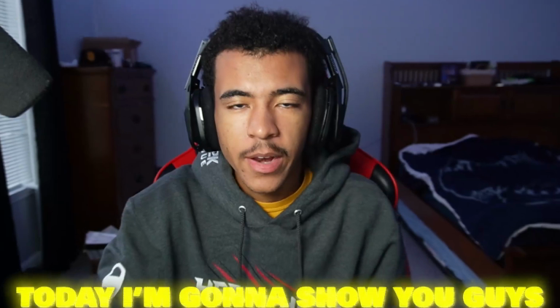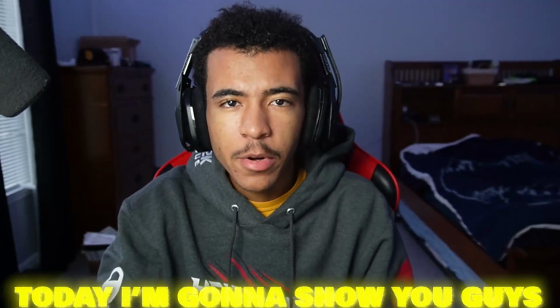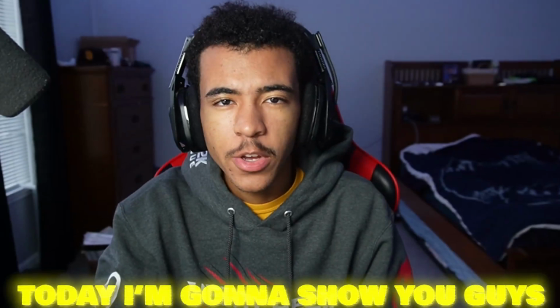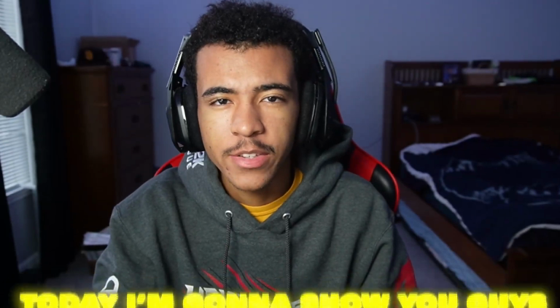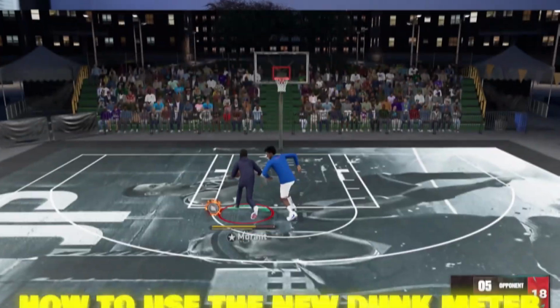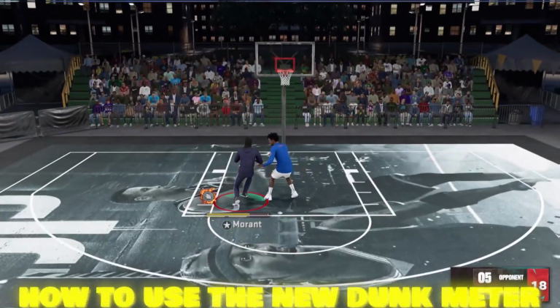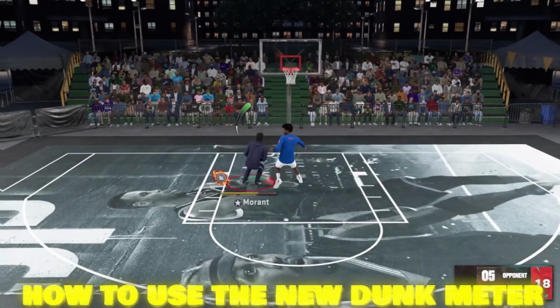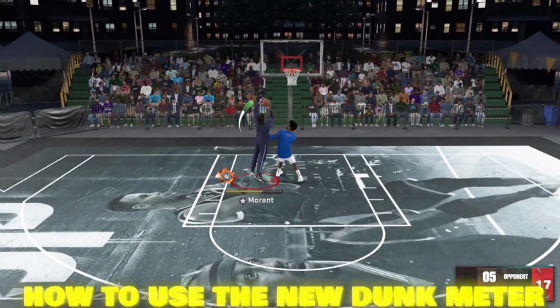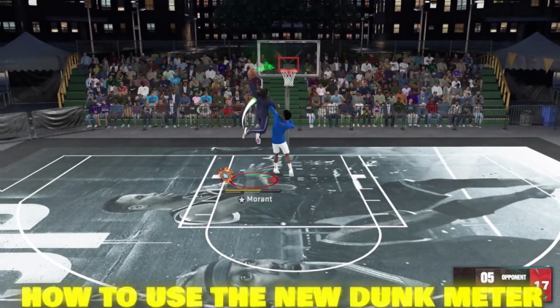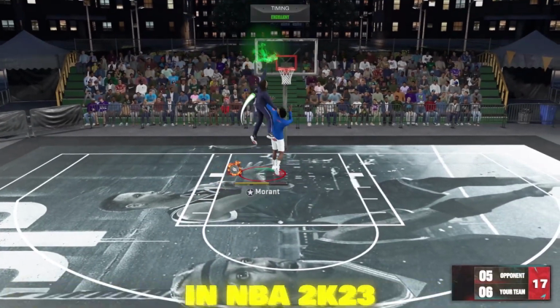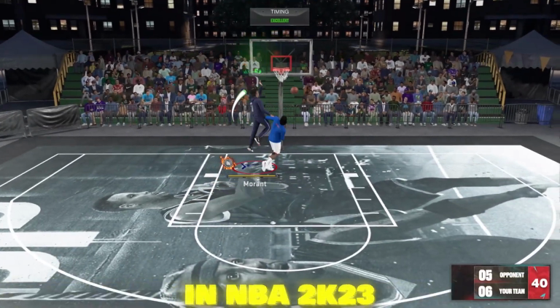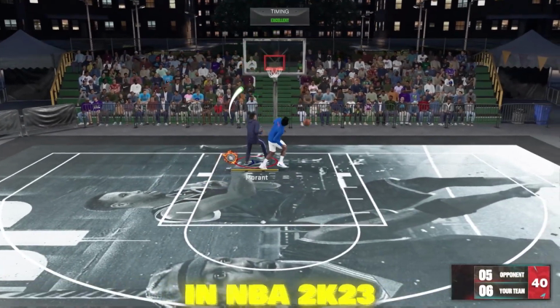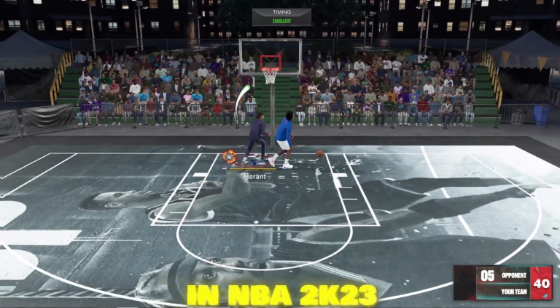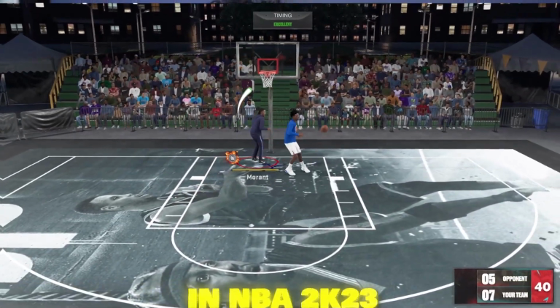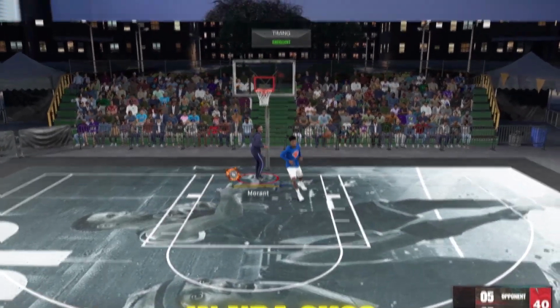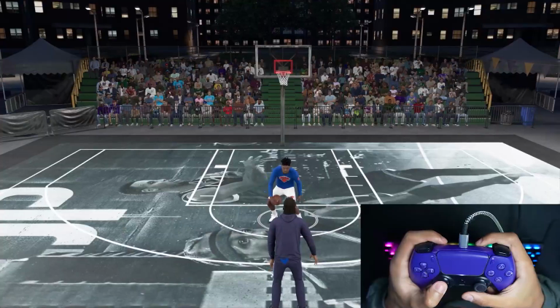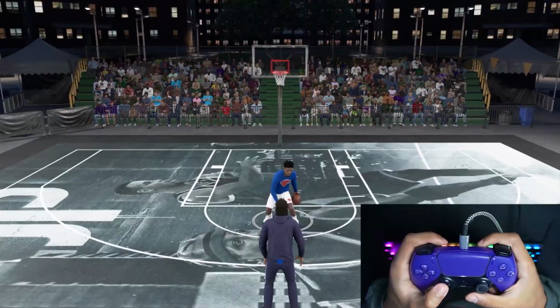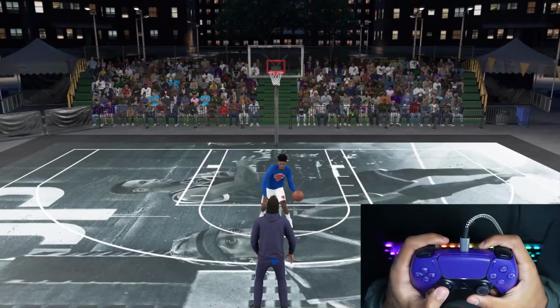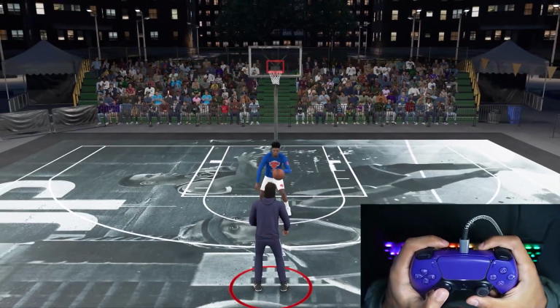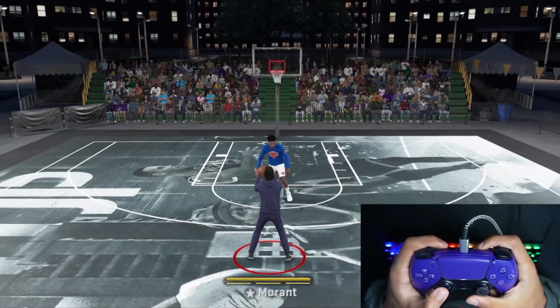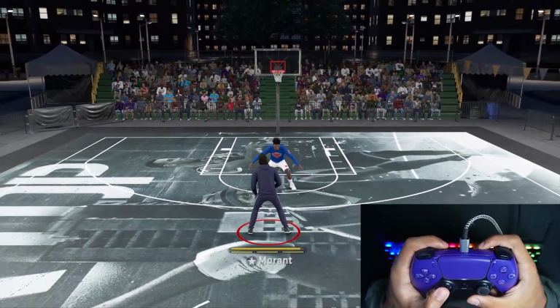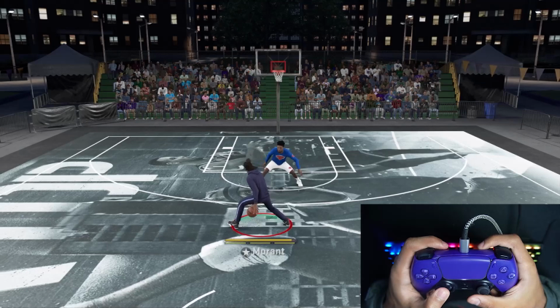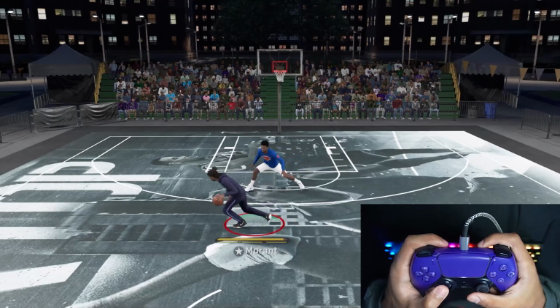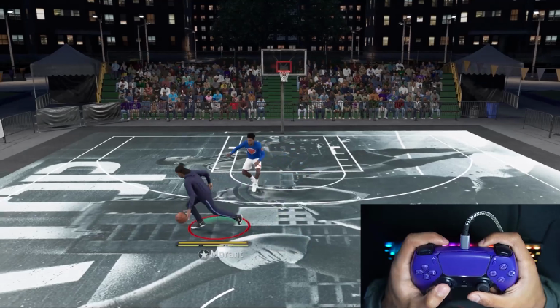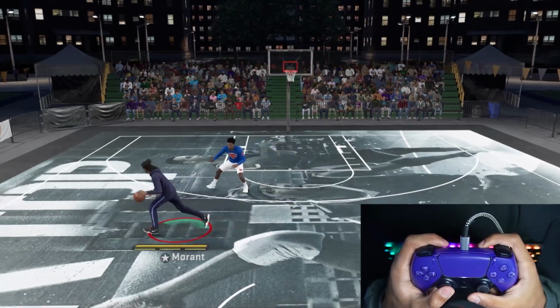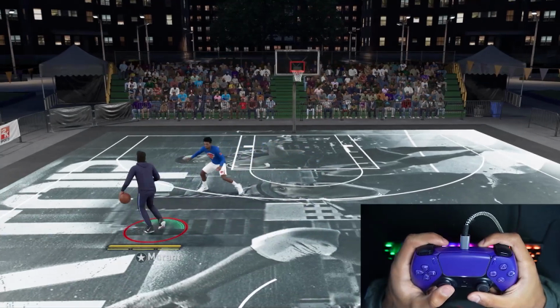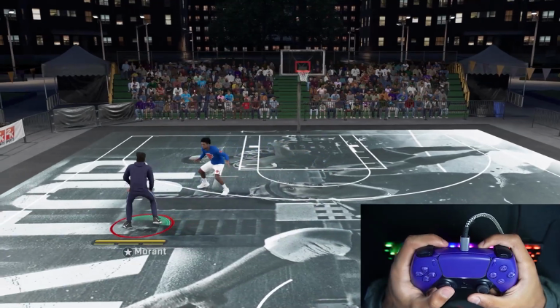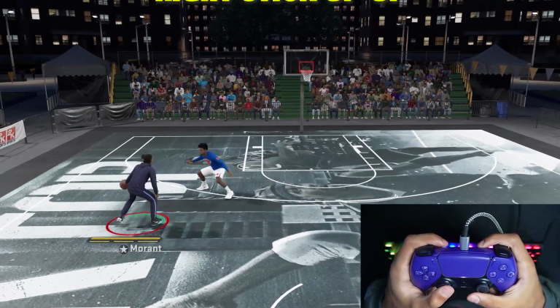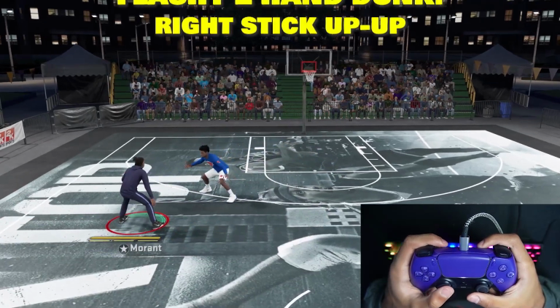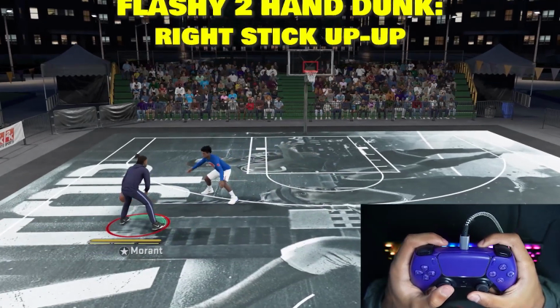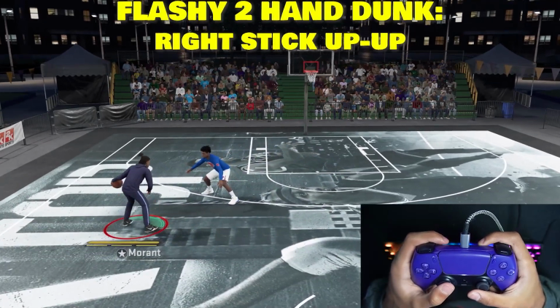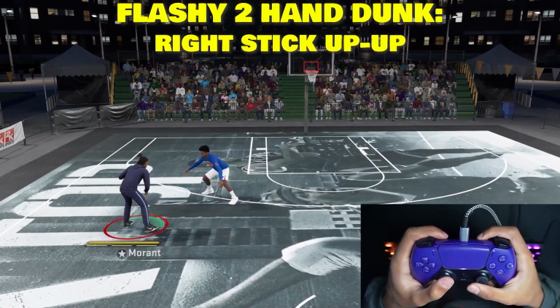Today I'm going to show you guys how to use the new dunk meter in NBA 2K23. Alright, so we got the hand cam going. First off, I'm going to show you guys how to do a flashy two-hand dunk.